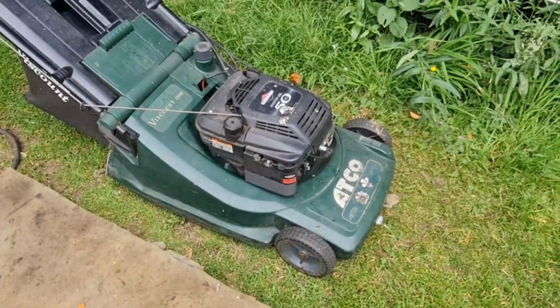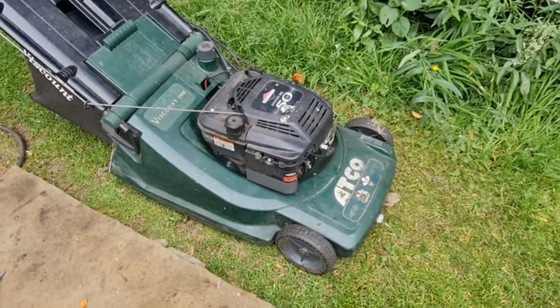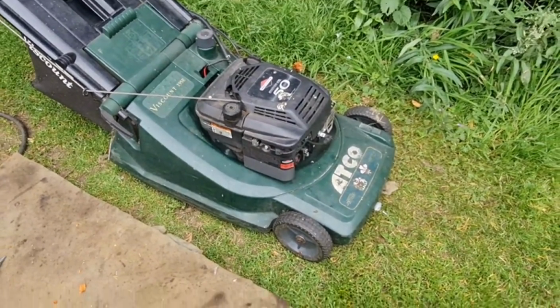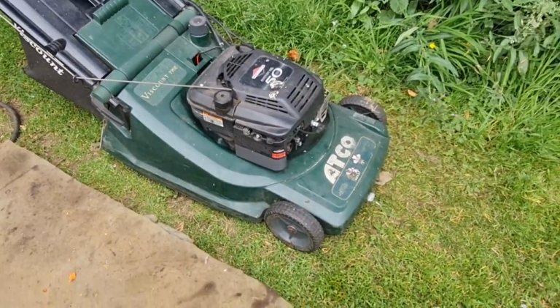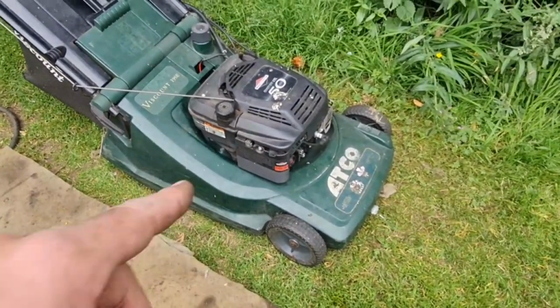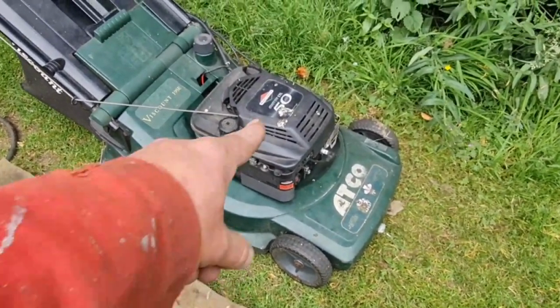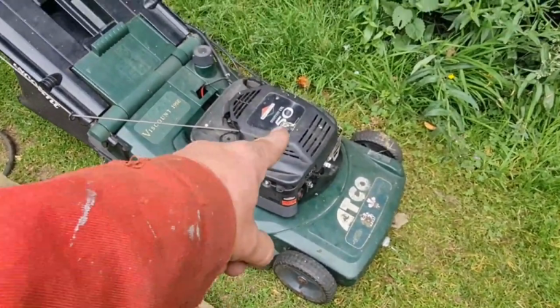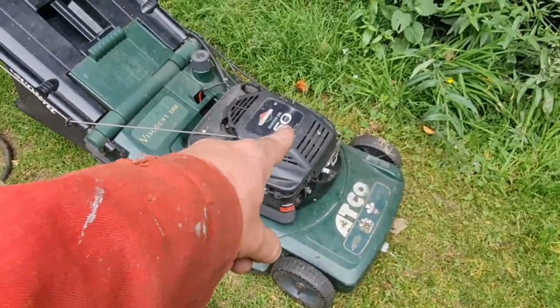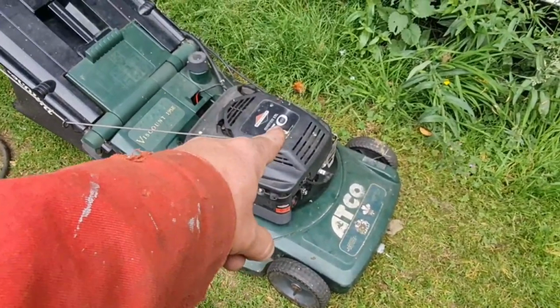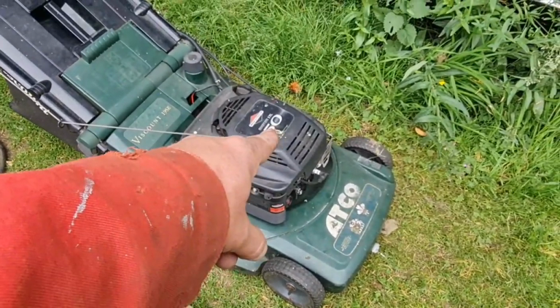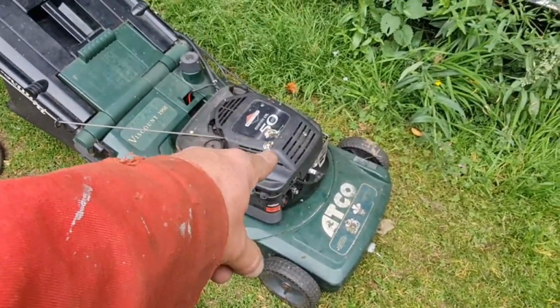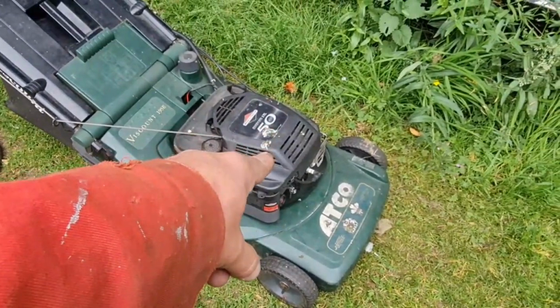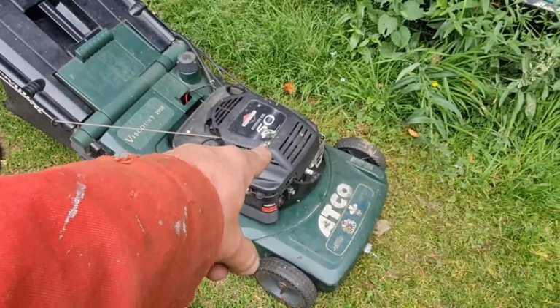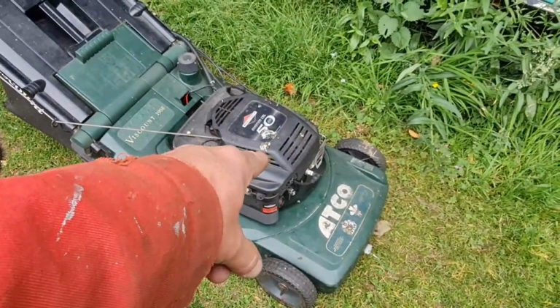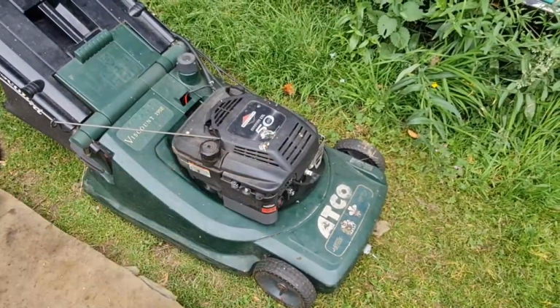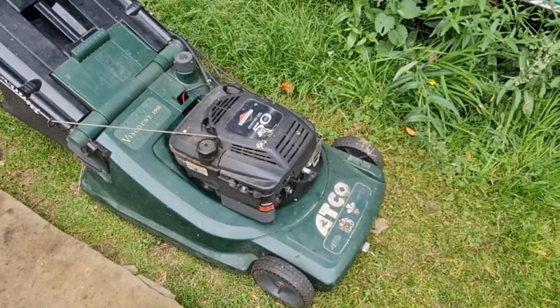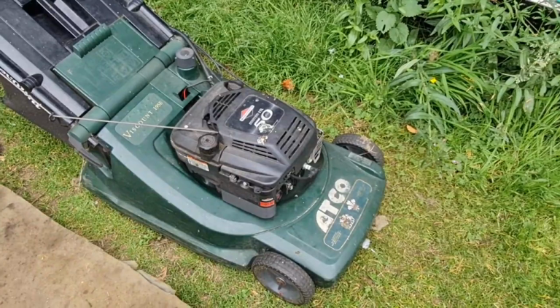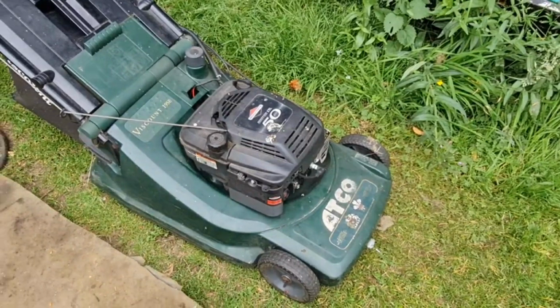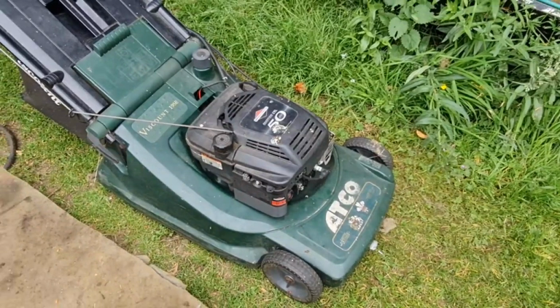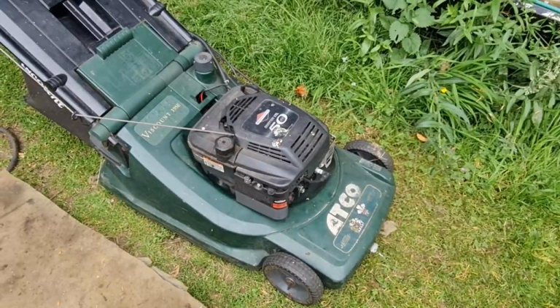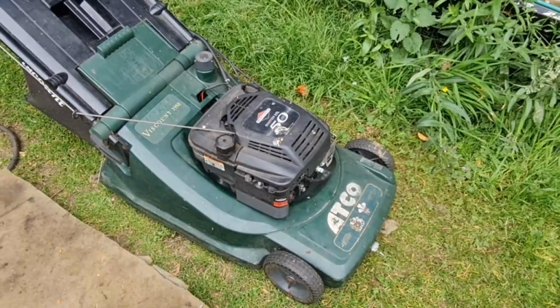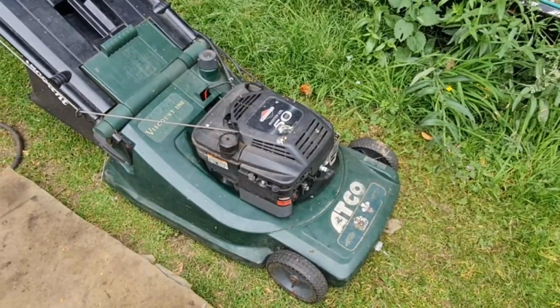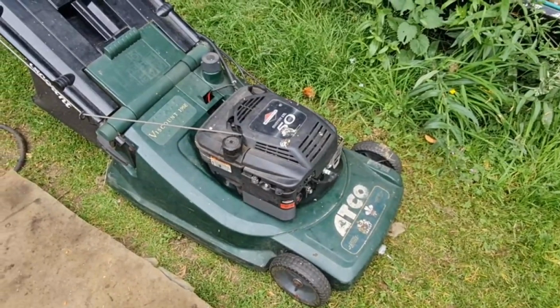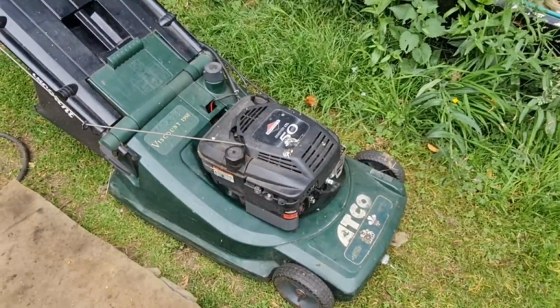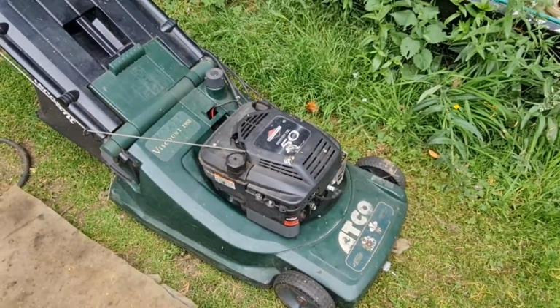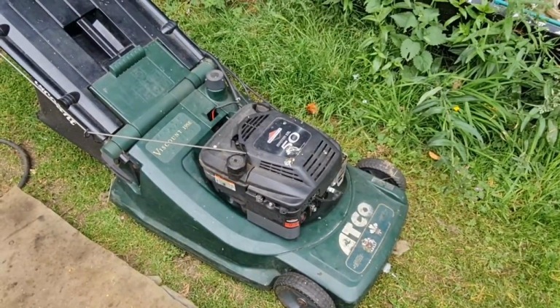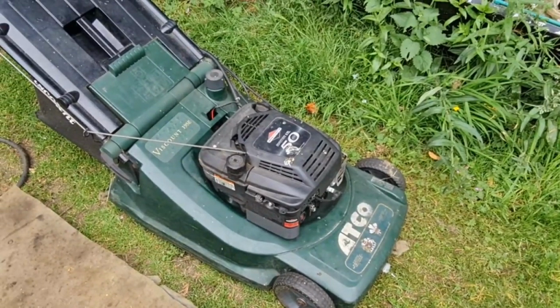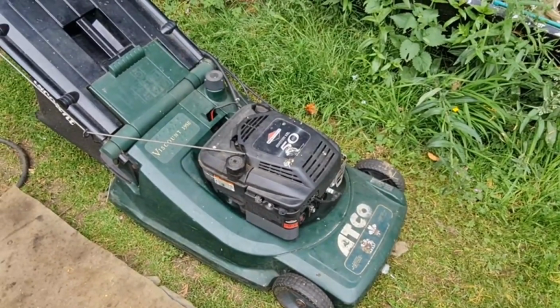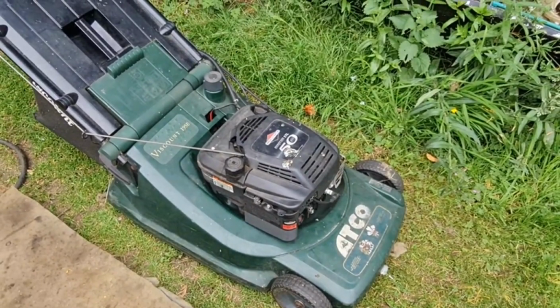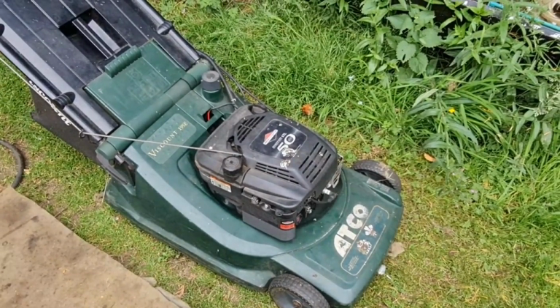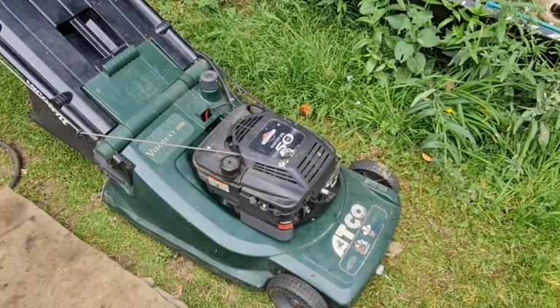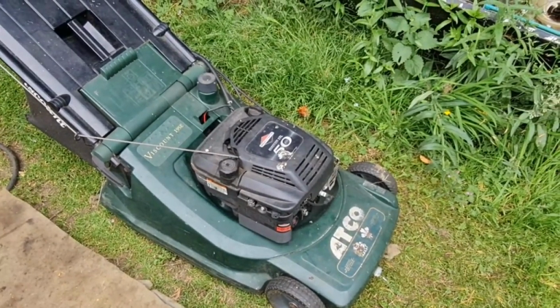Right, that's going to be it for this video. I've got to clean that bird poo off there — it's really doing my head in. Right, bye bye for now.